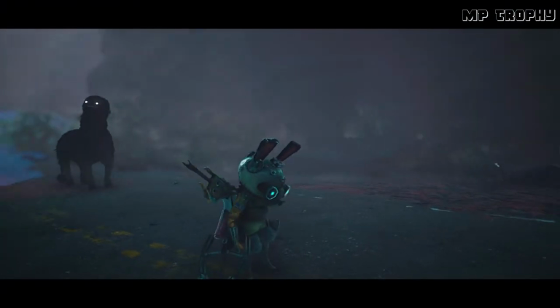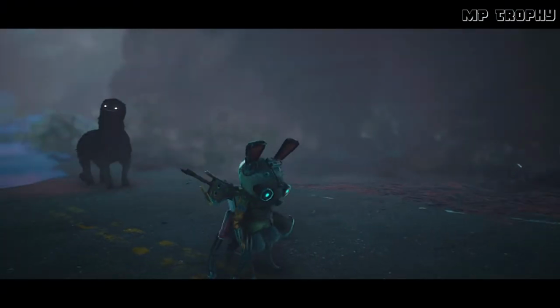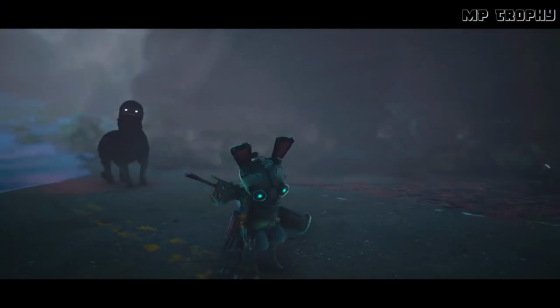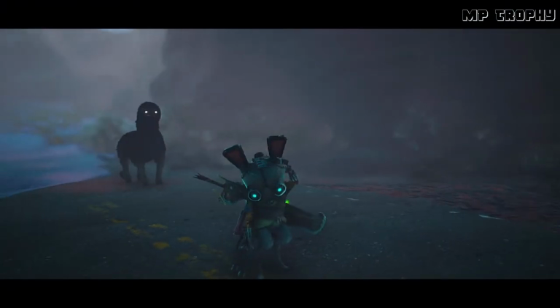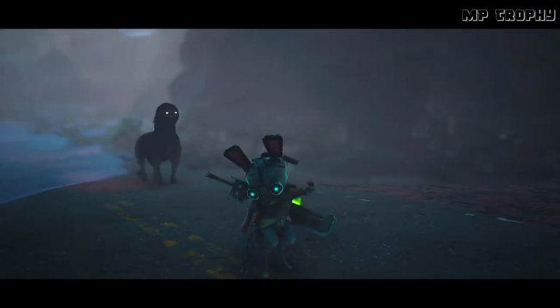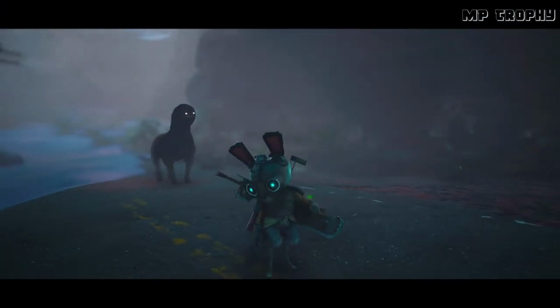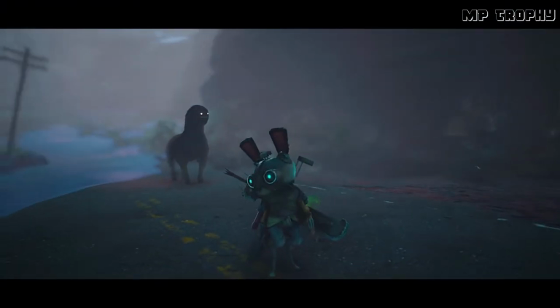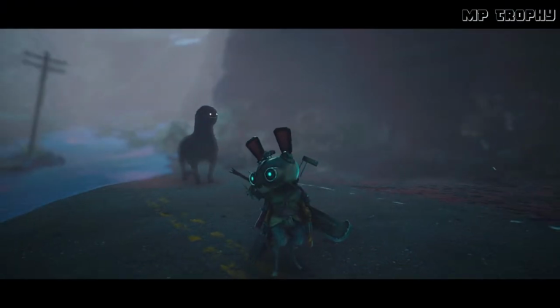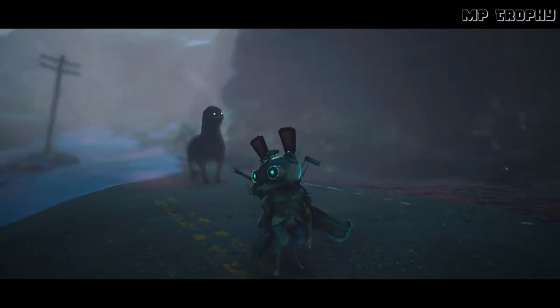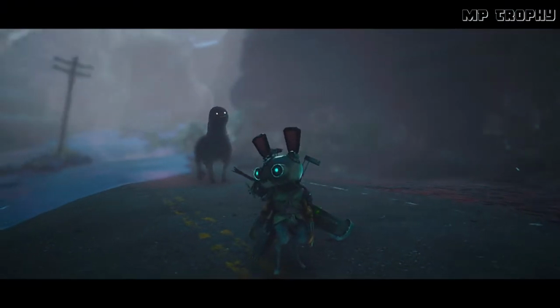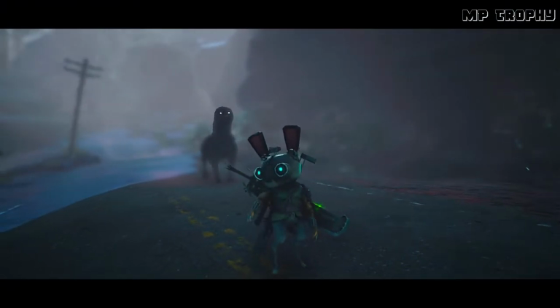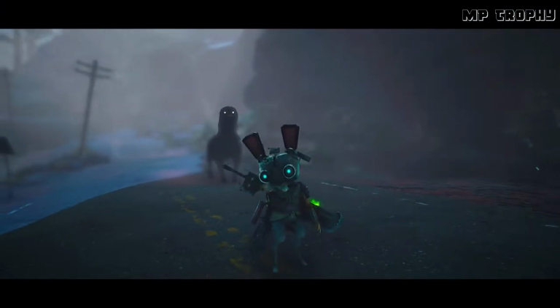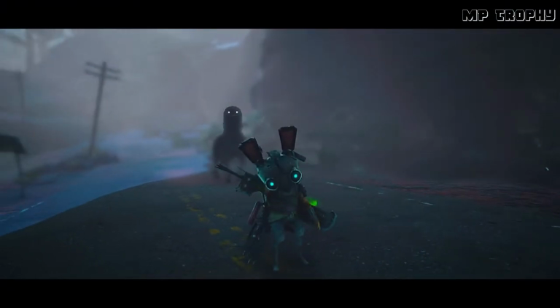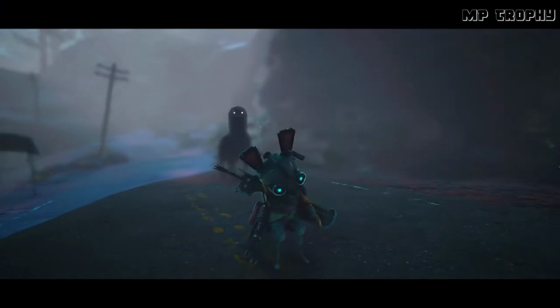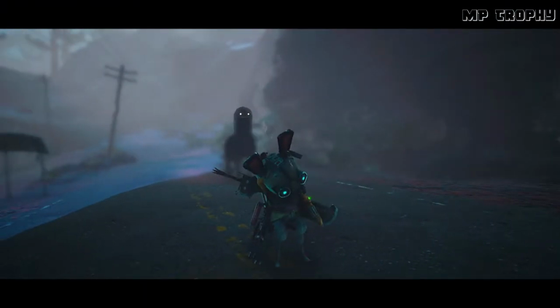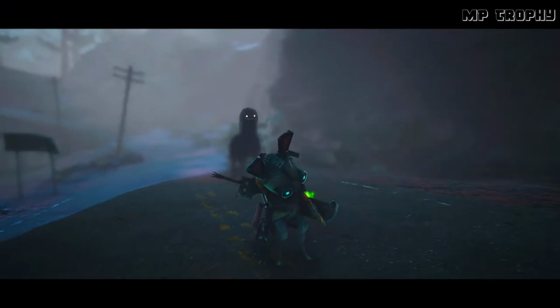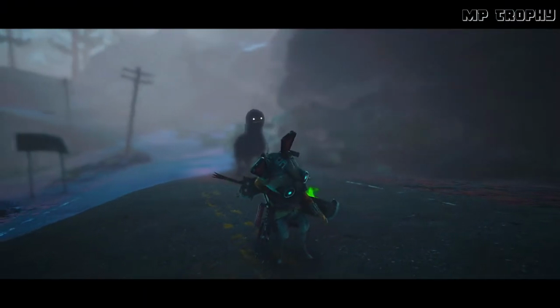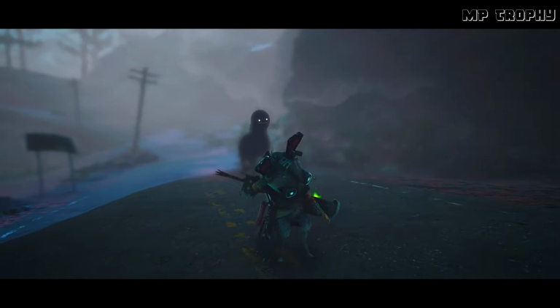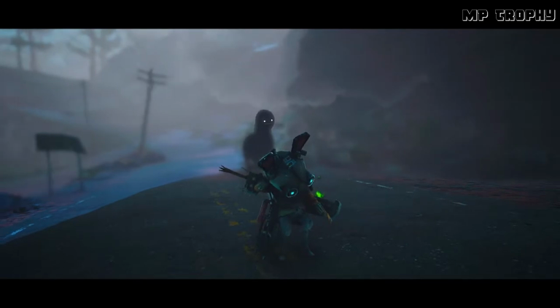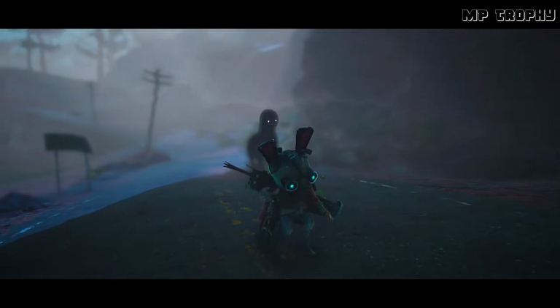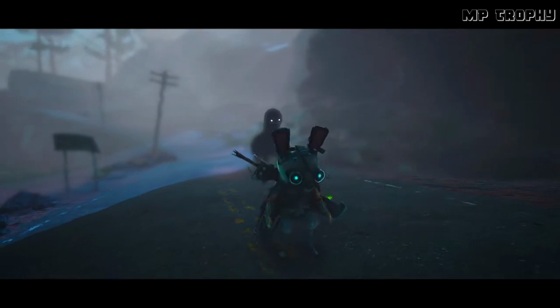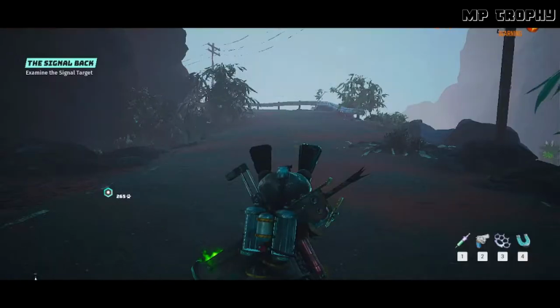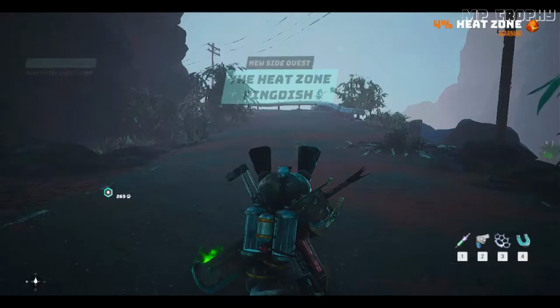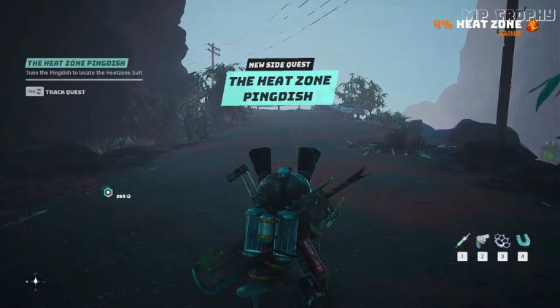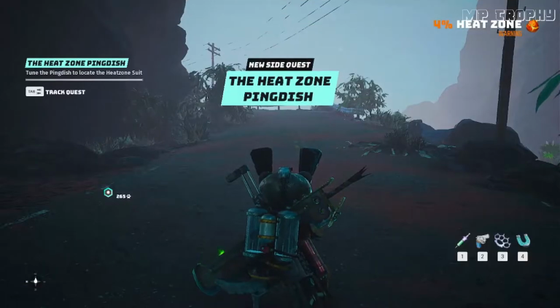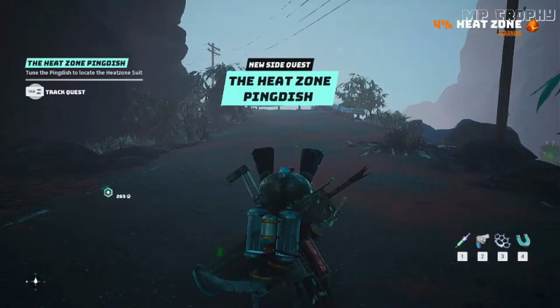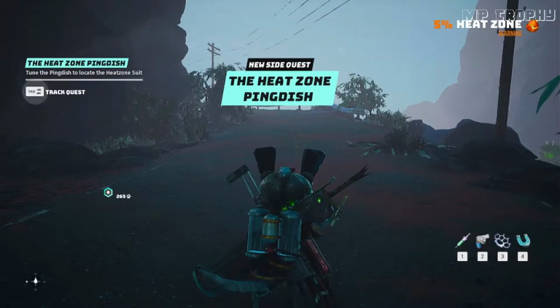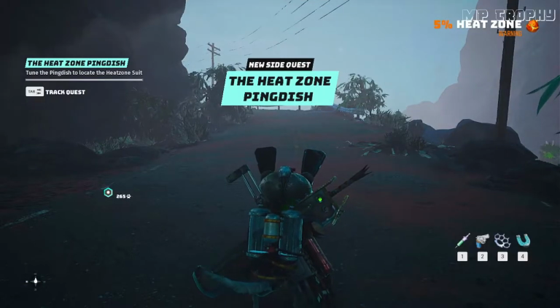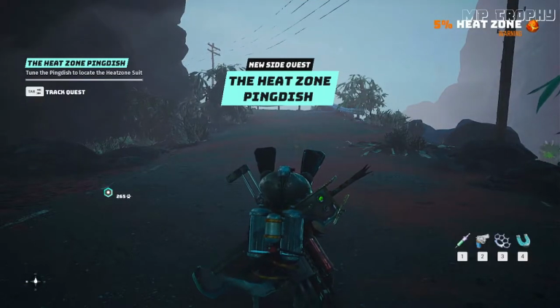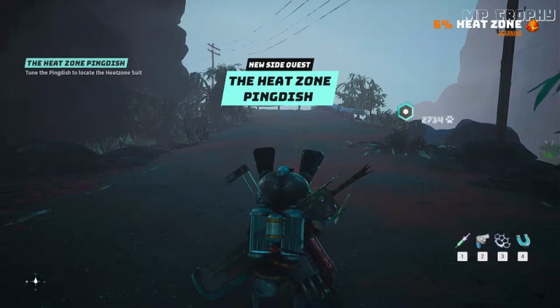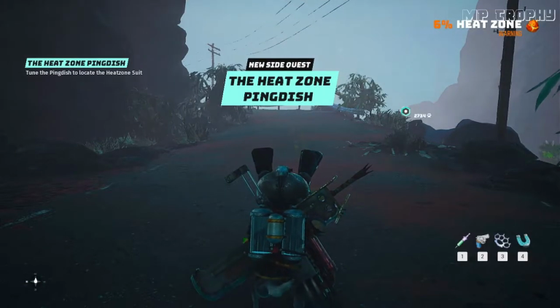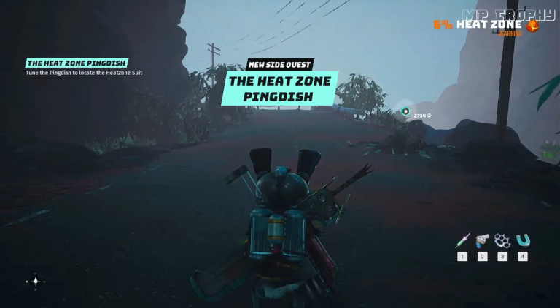This area is blazing hot. You'd better have something that'll keep you cool if you're going in.